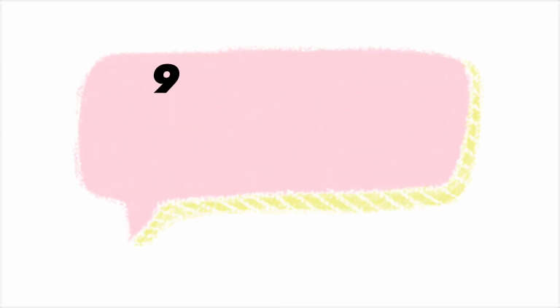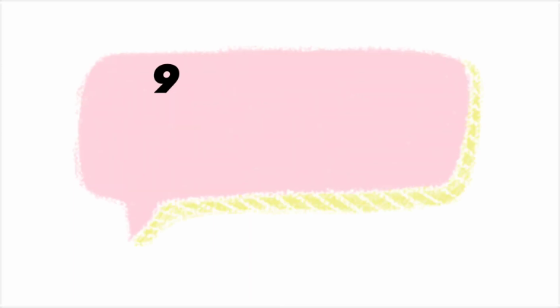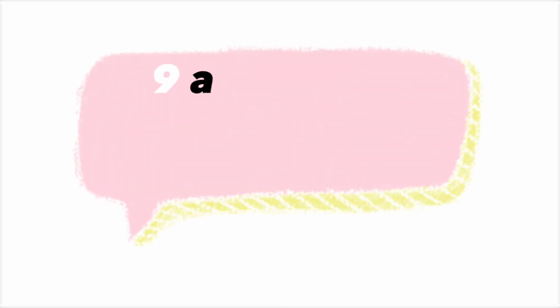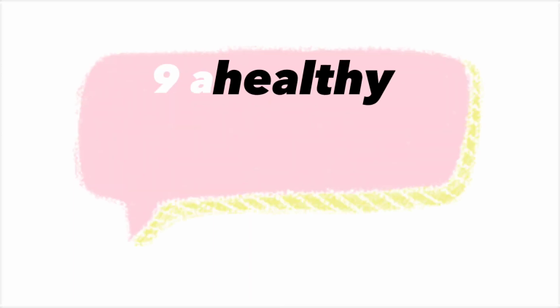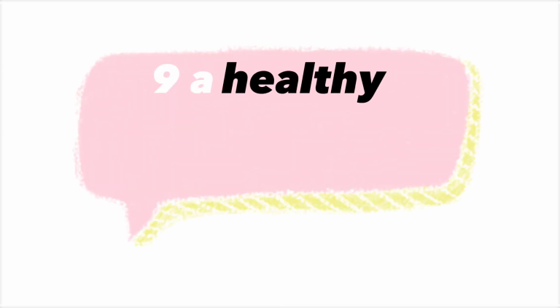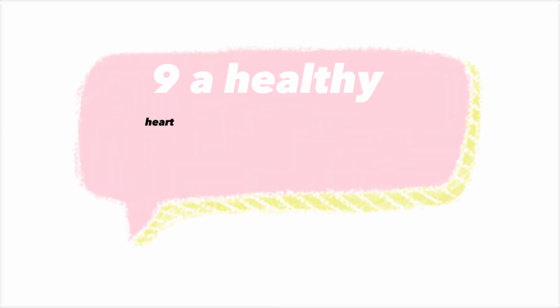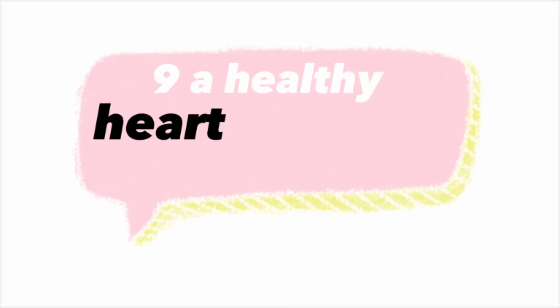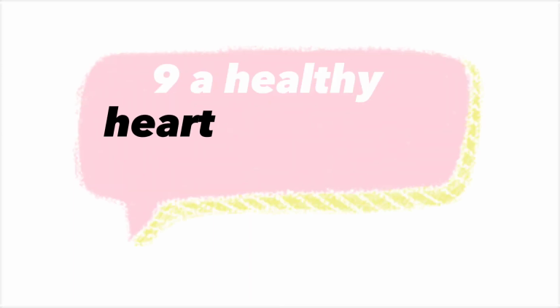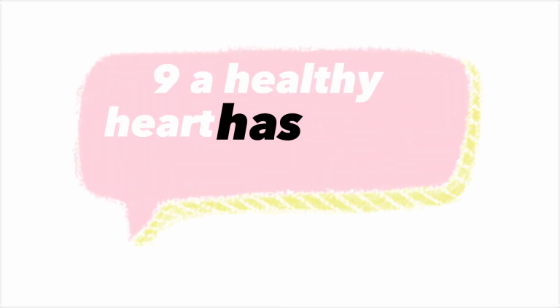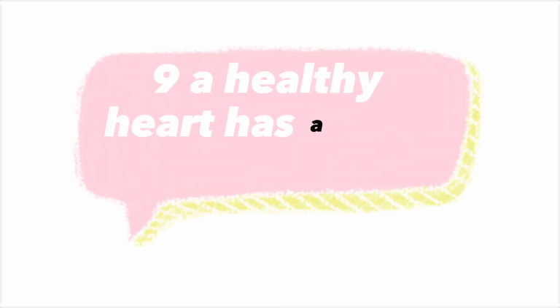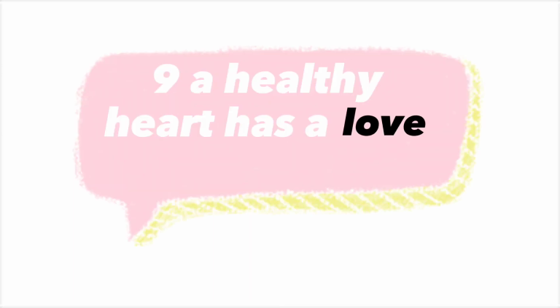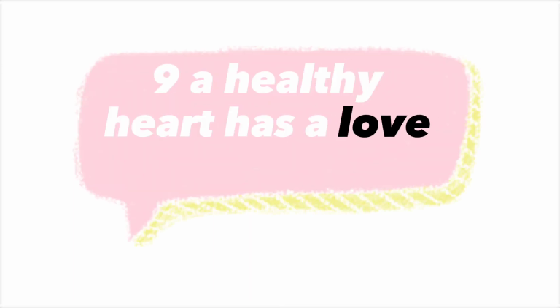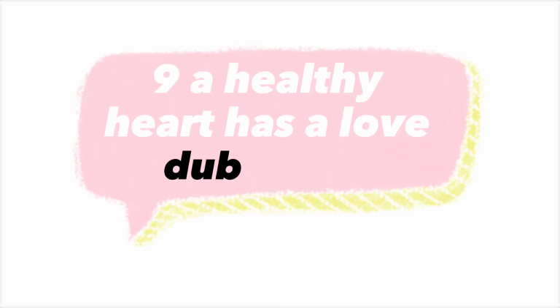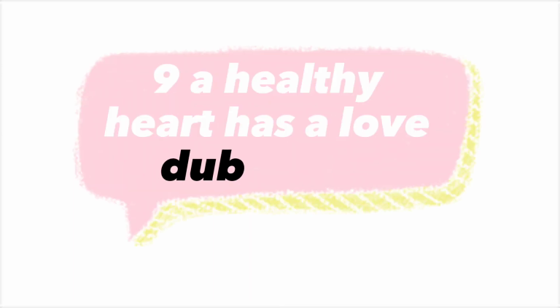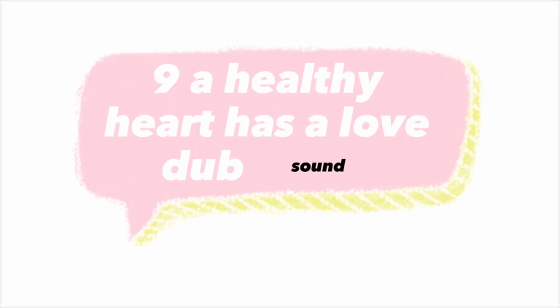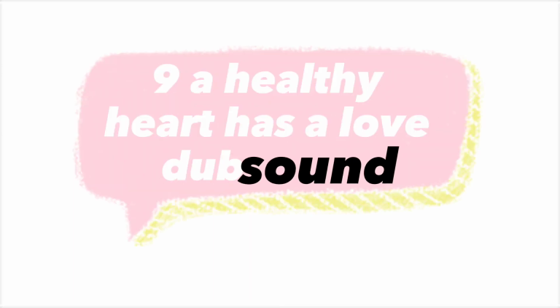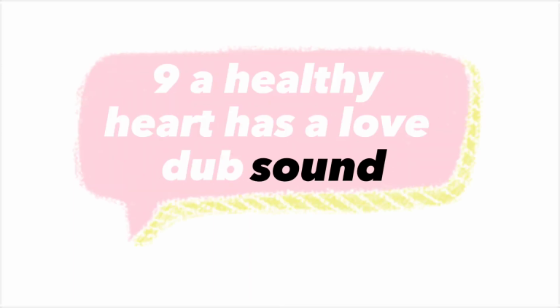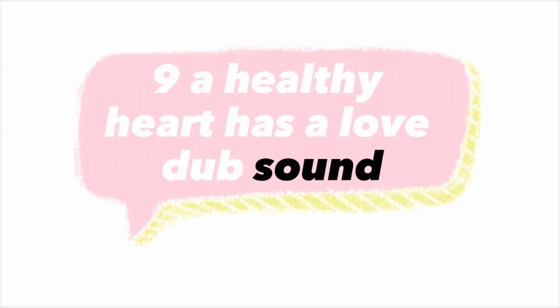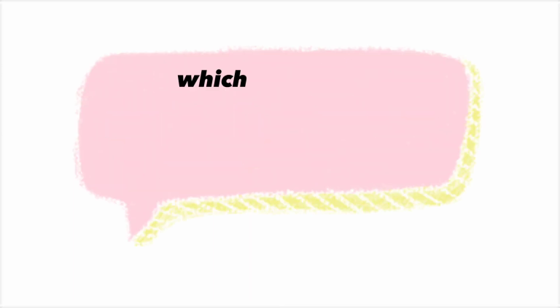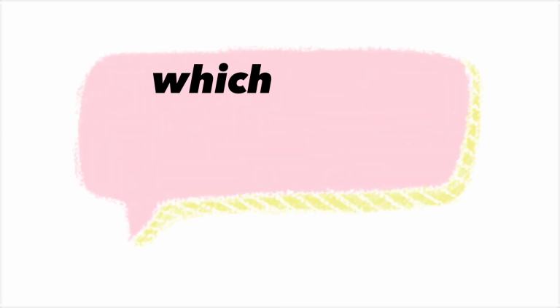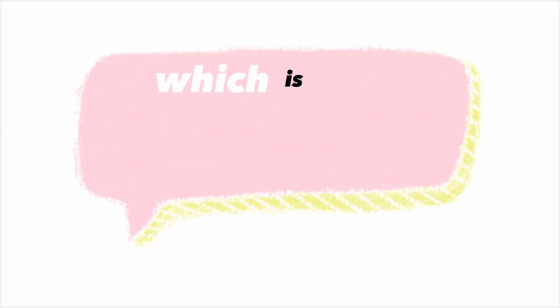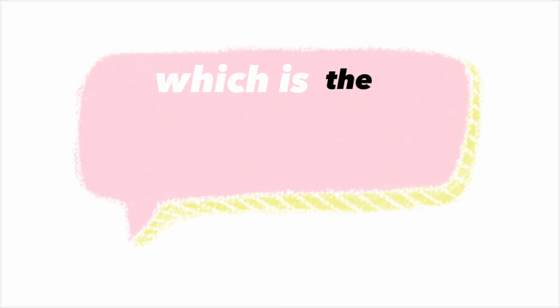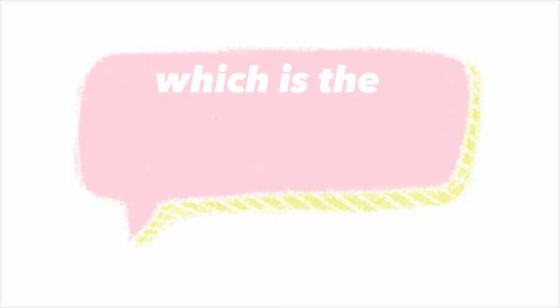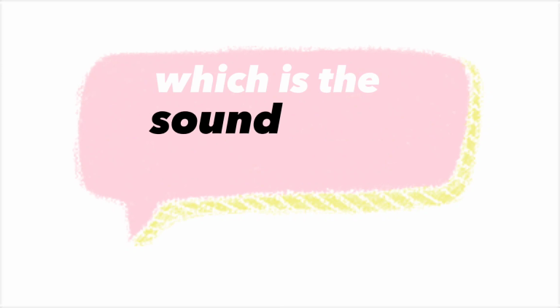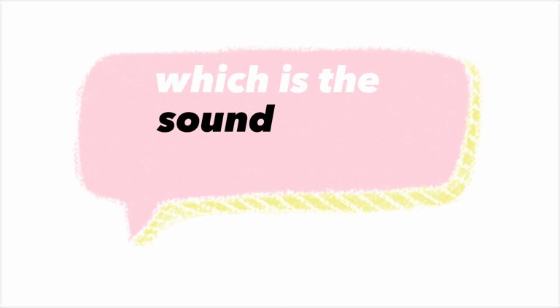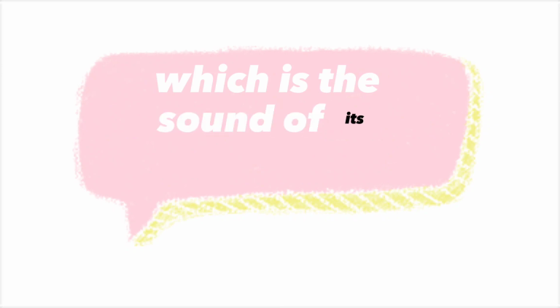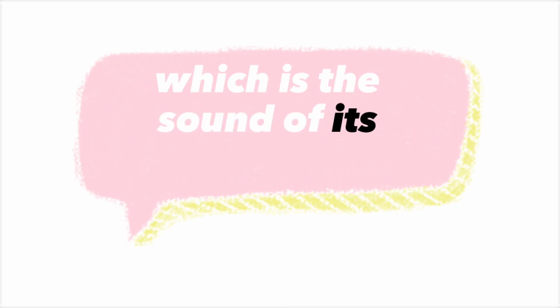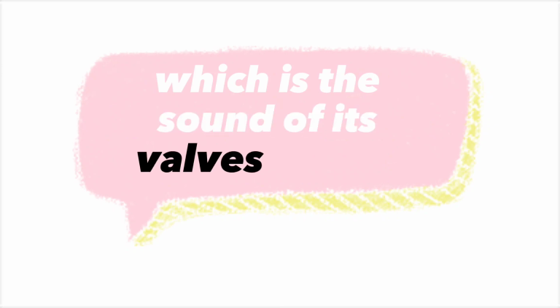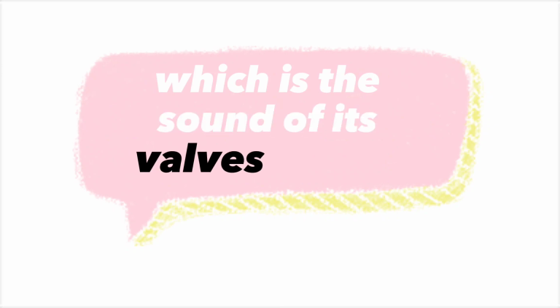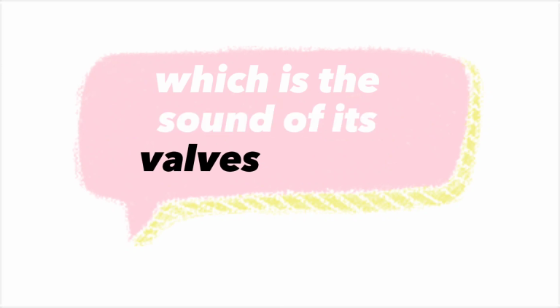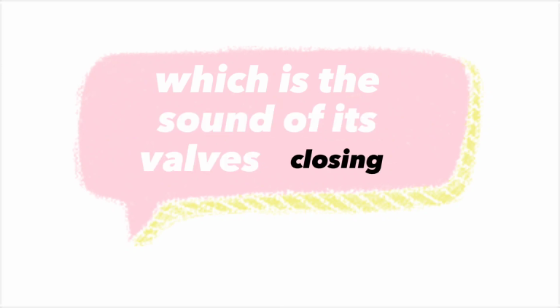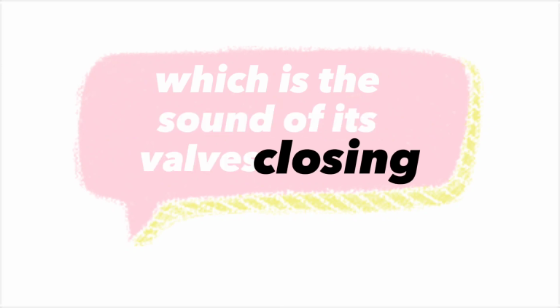A healthy heart has a lub-dub sound, which is the sound of its valves closing.